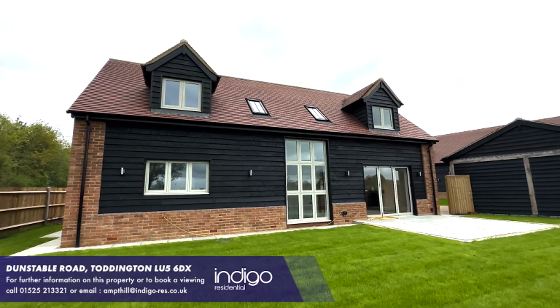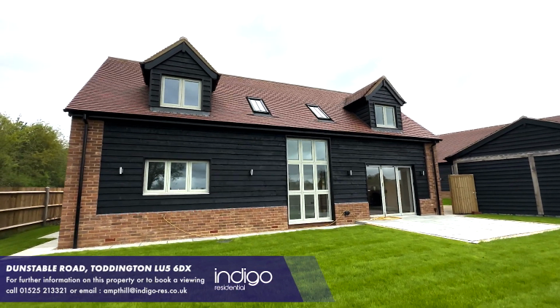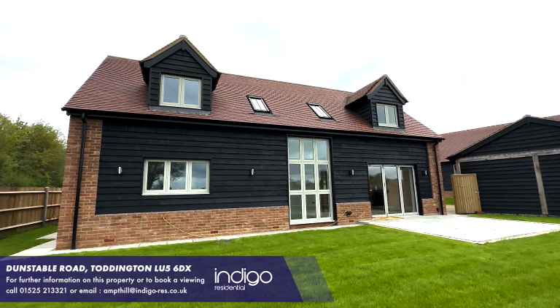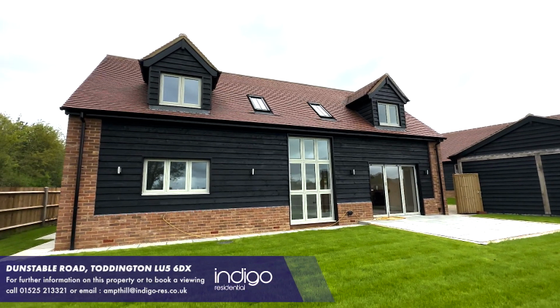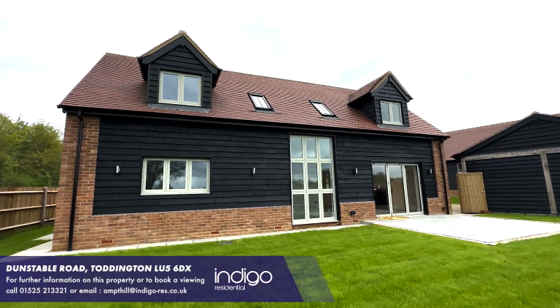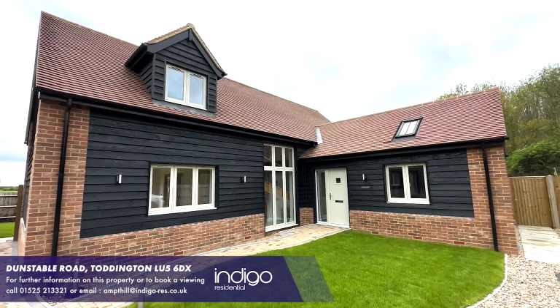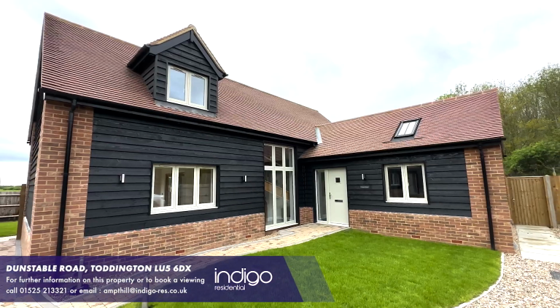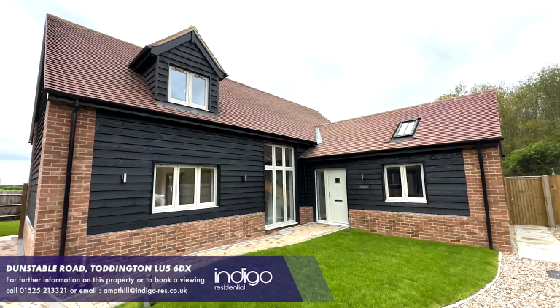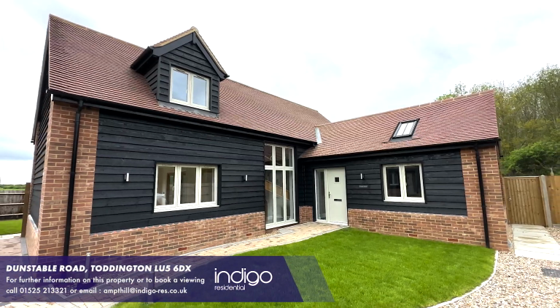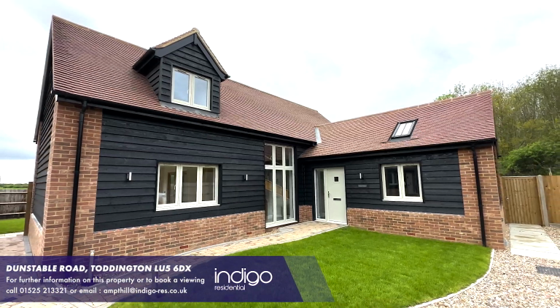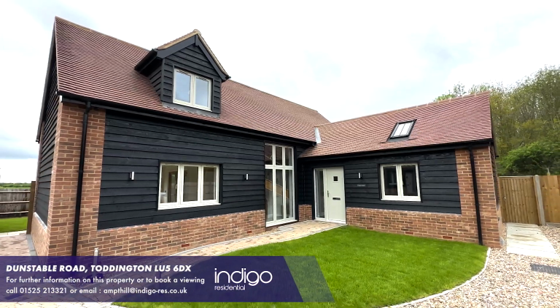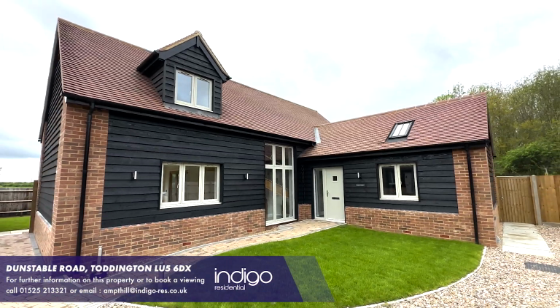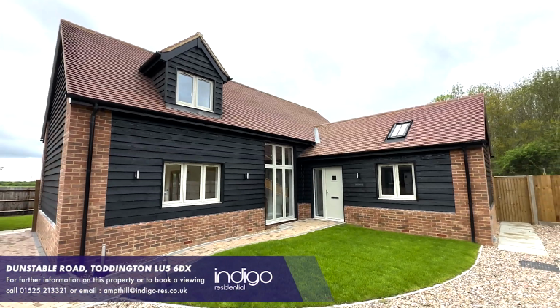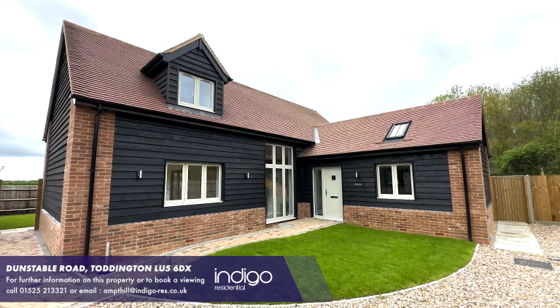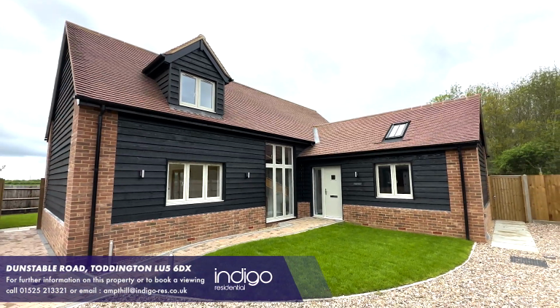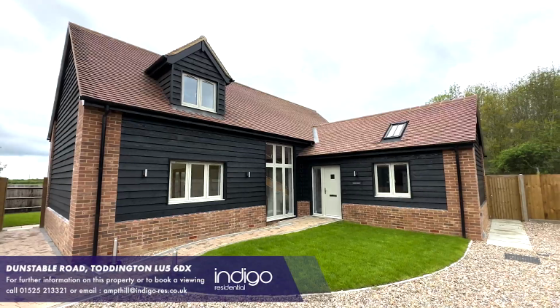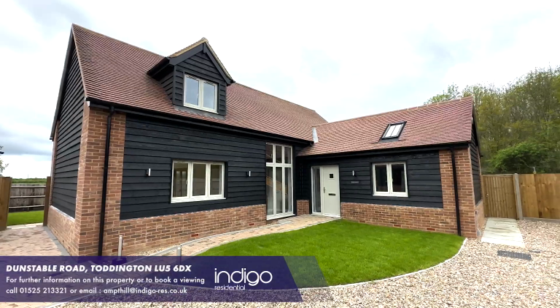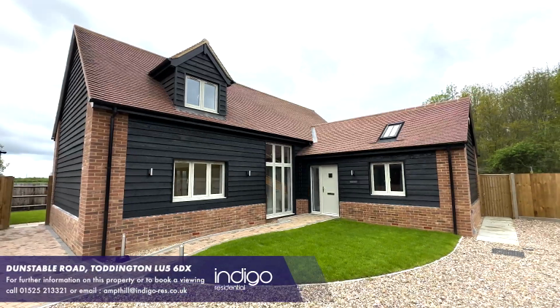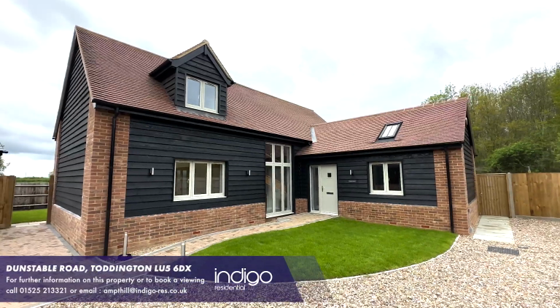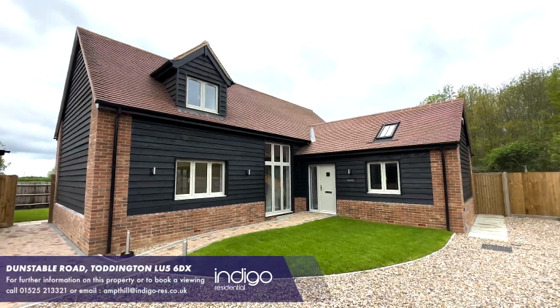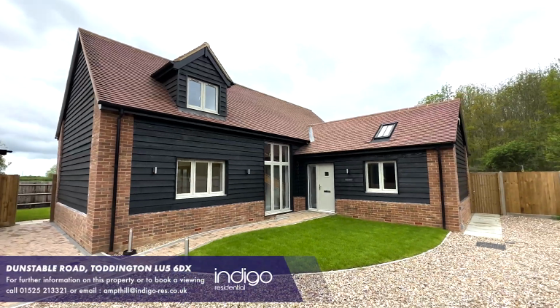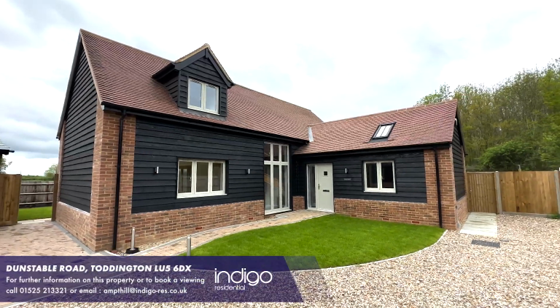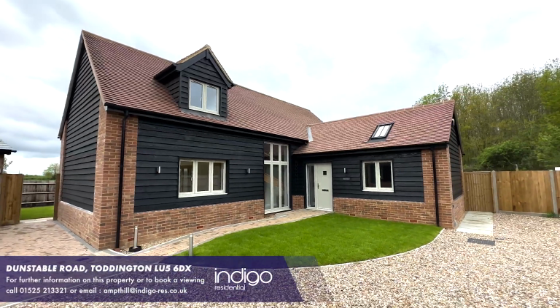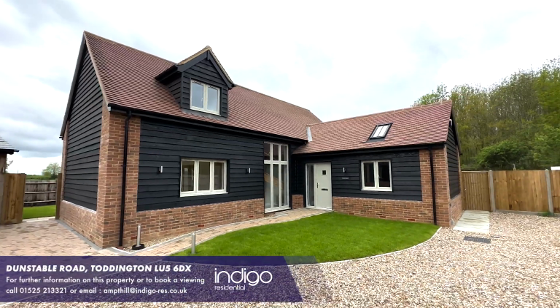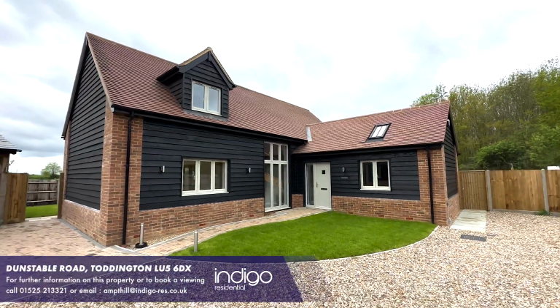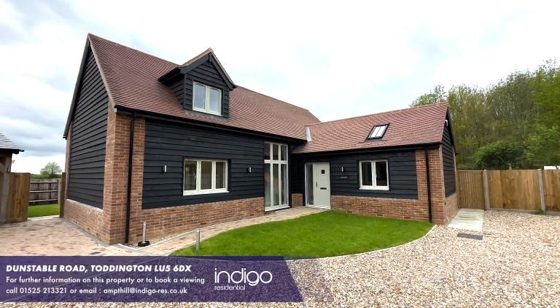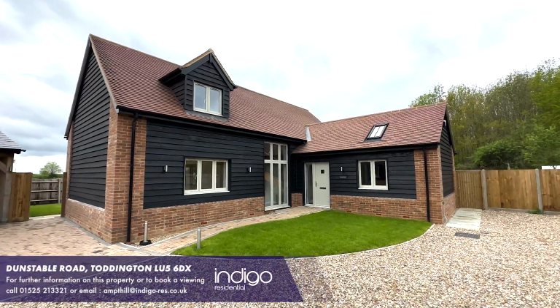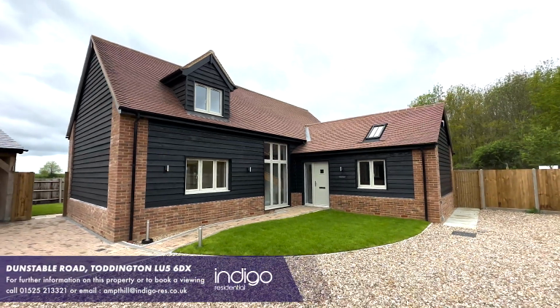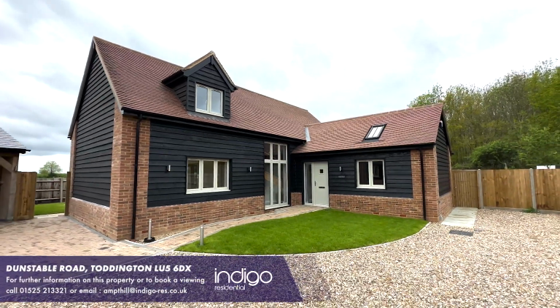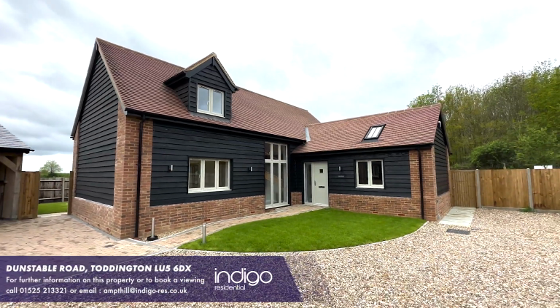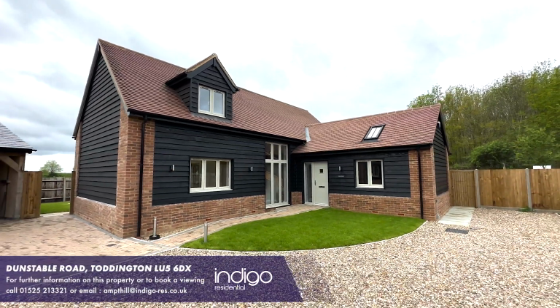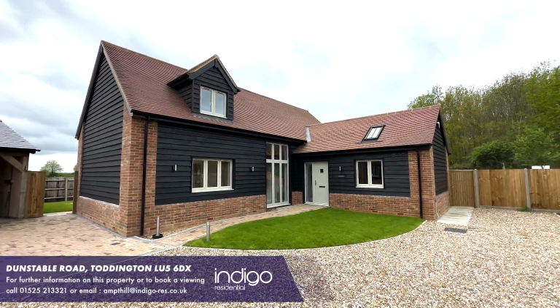Indigo Residential highly recommends this stunning private and secluded property.